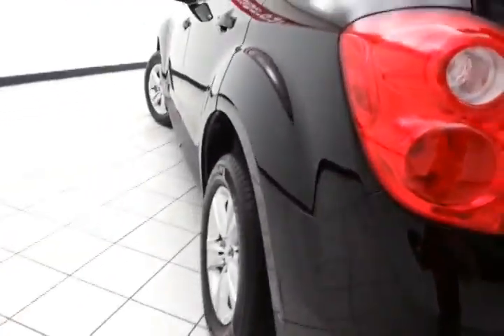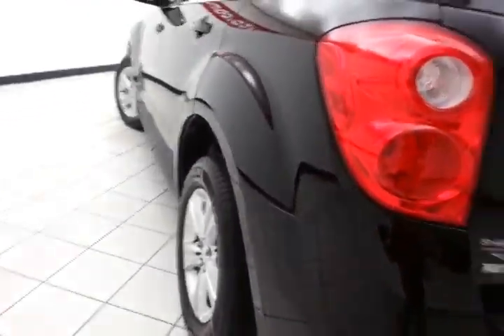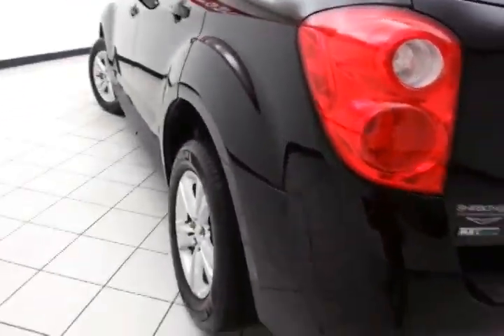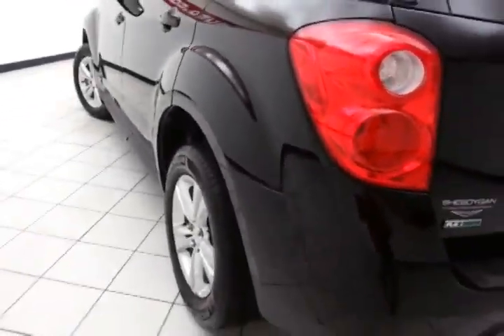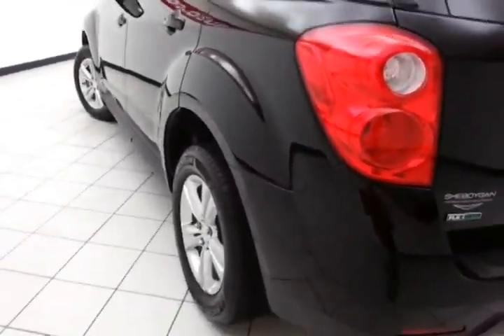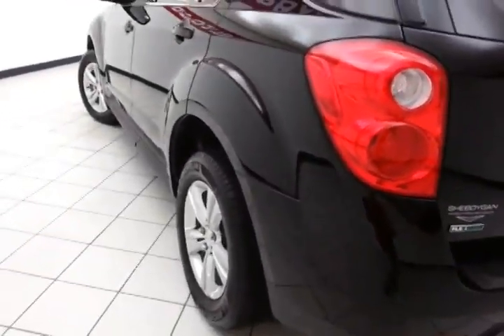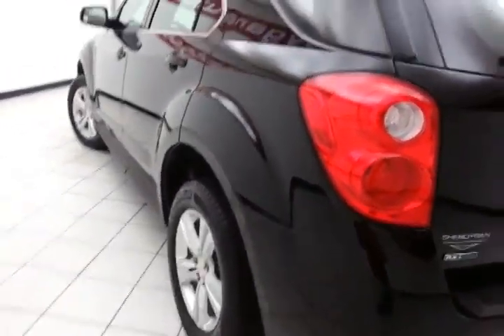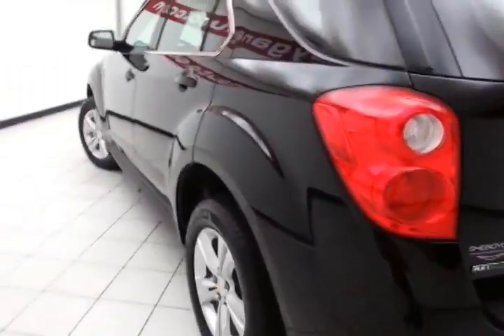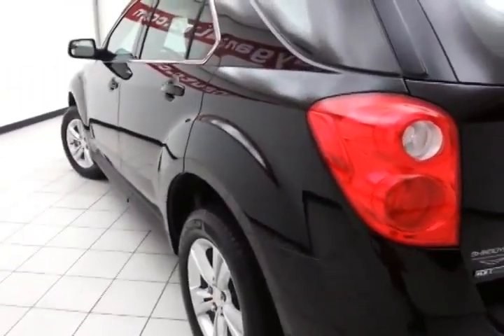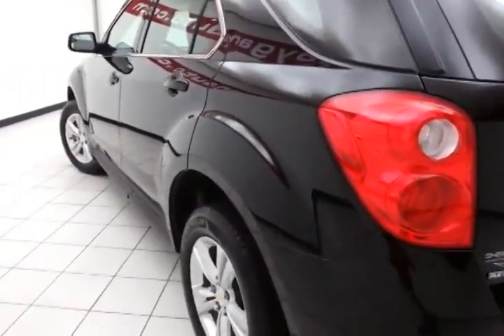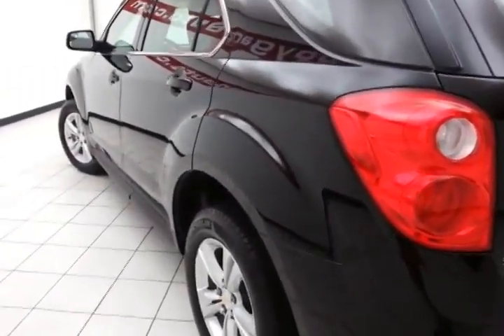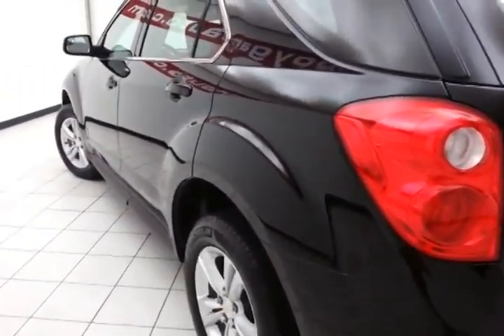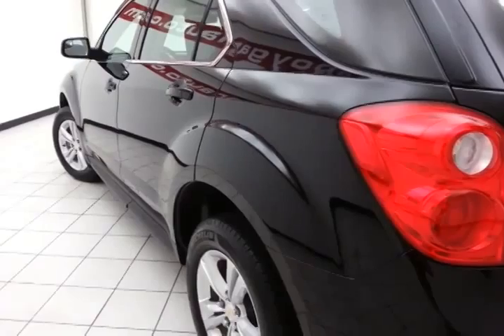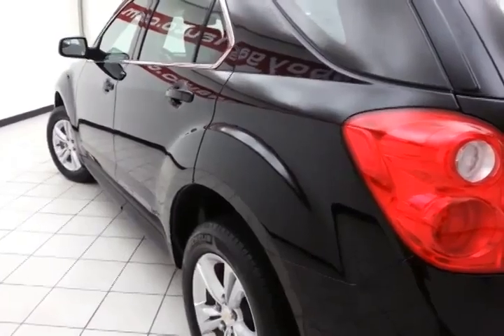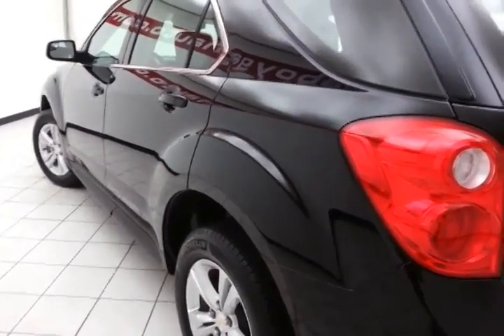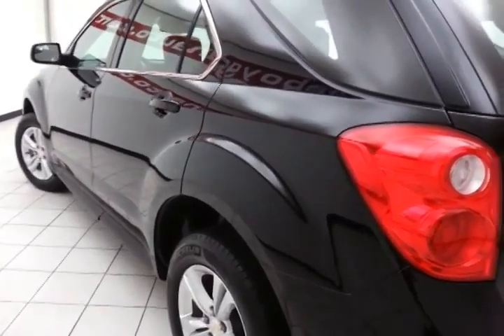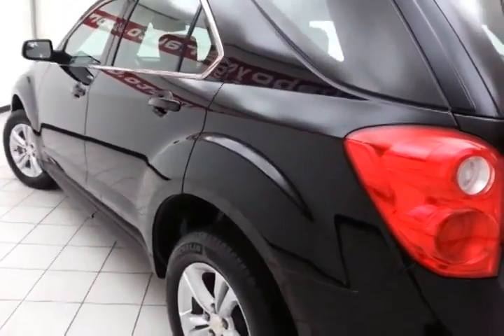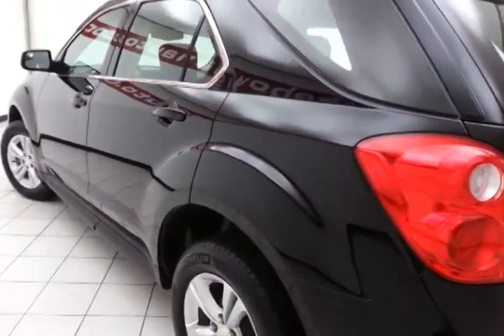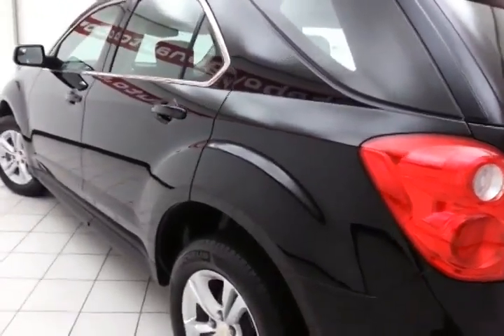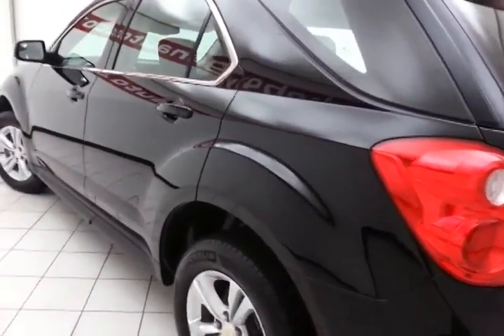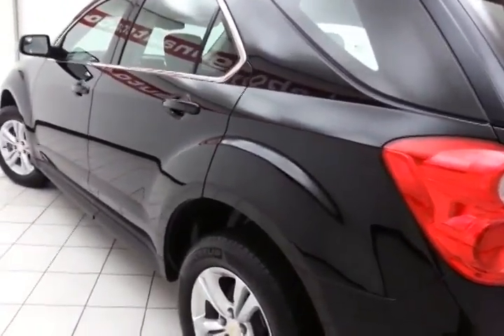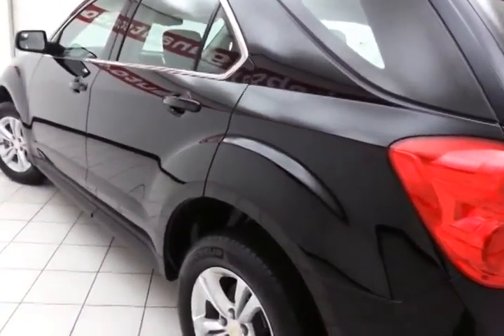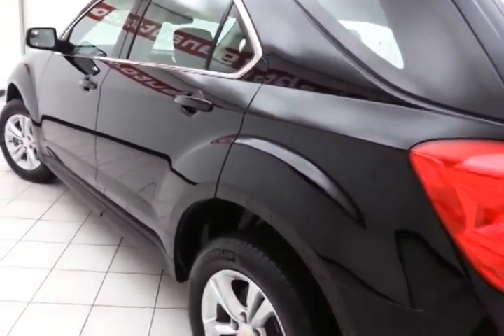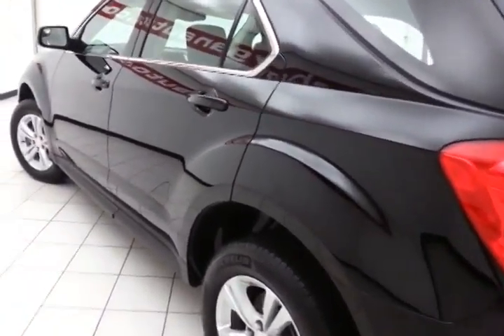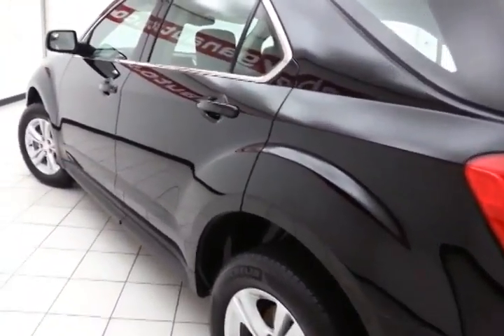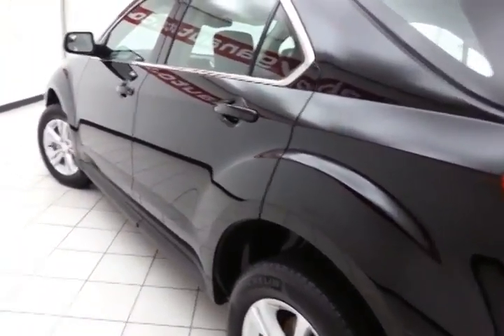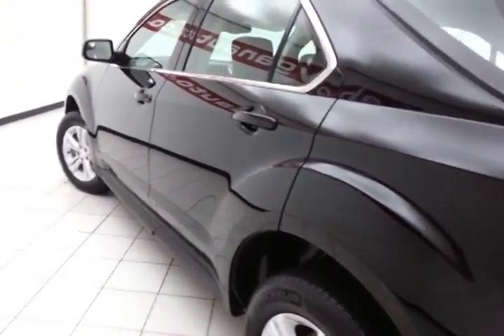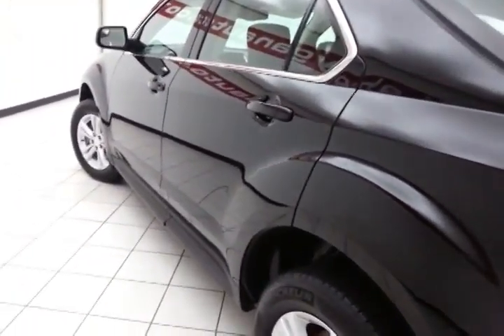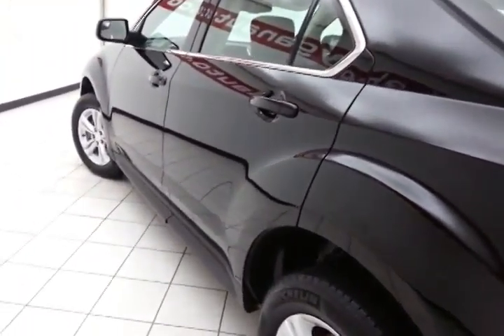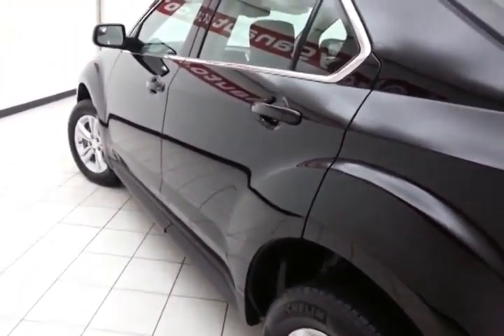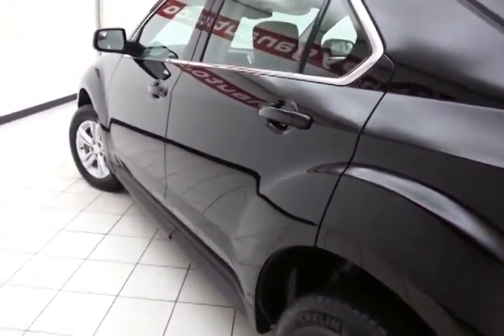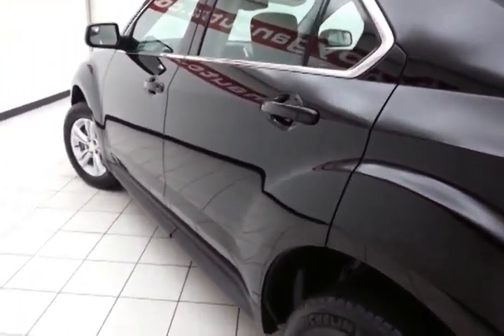Lots of cargo space in the rear. Not only low miles, but extremely clean — no dents, stains, or scratches in the body.